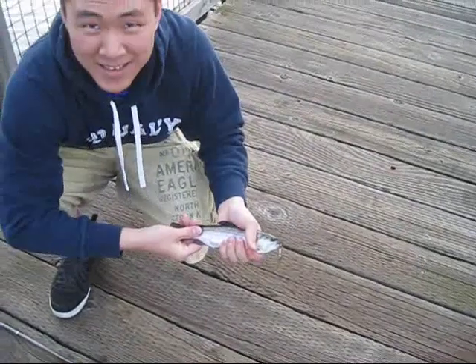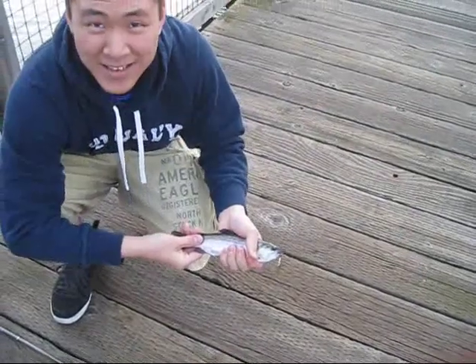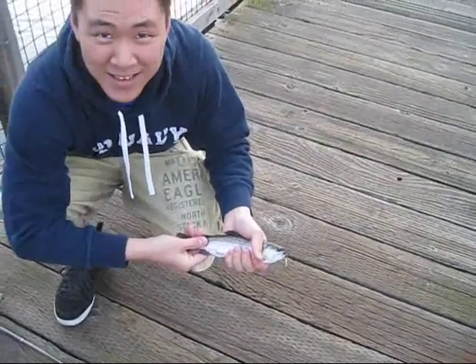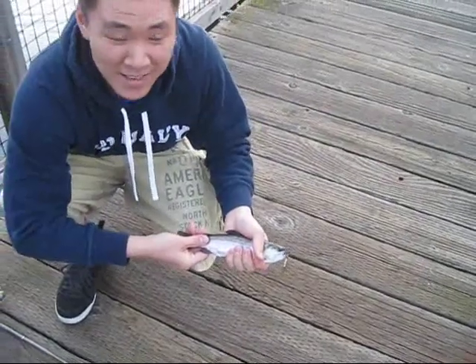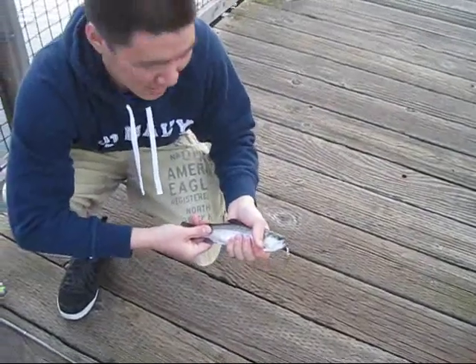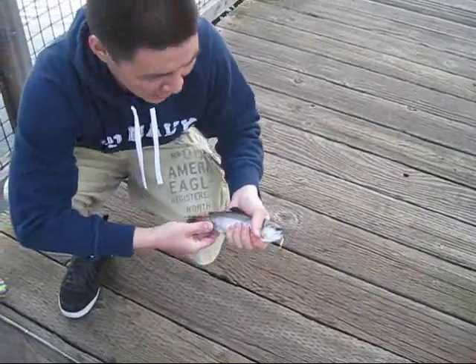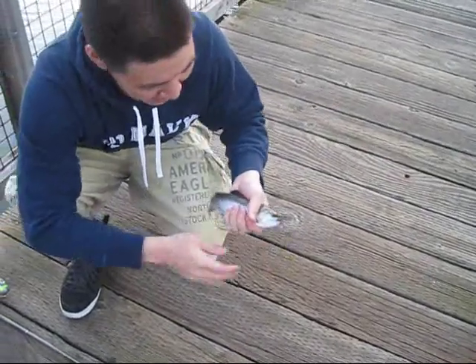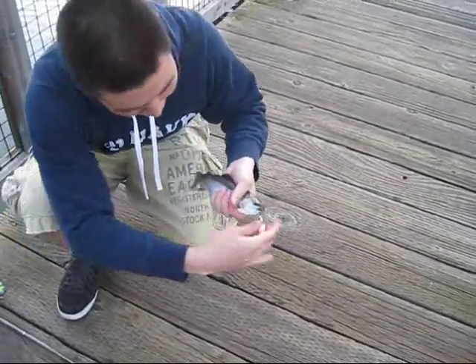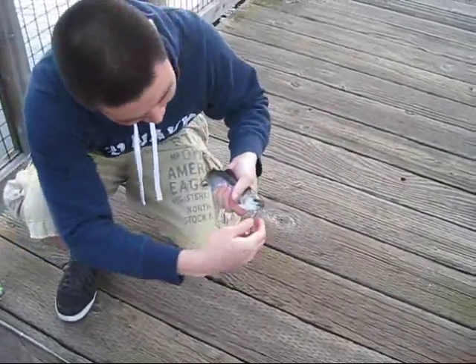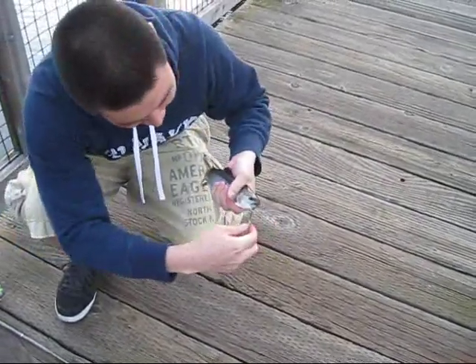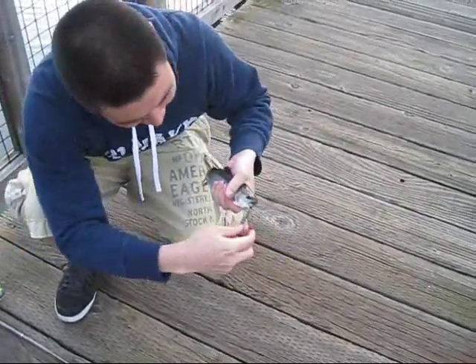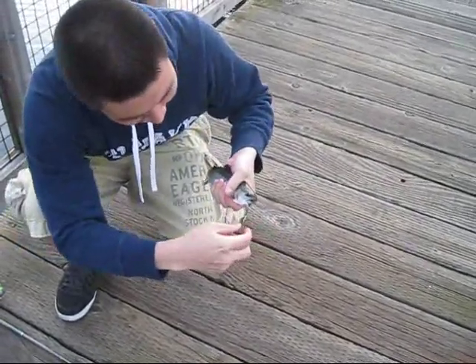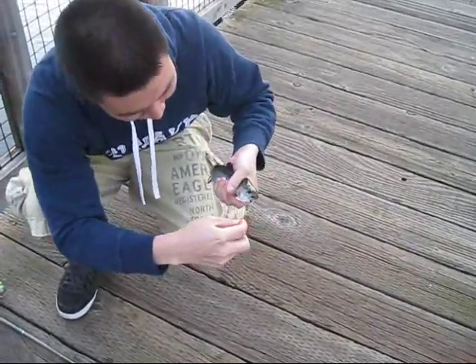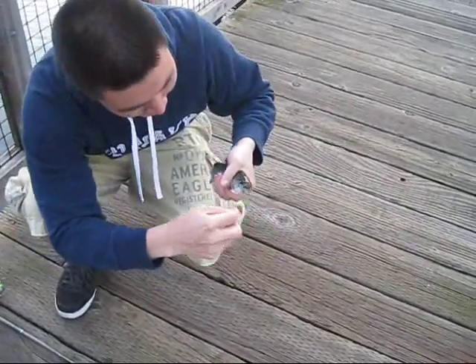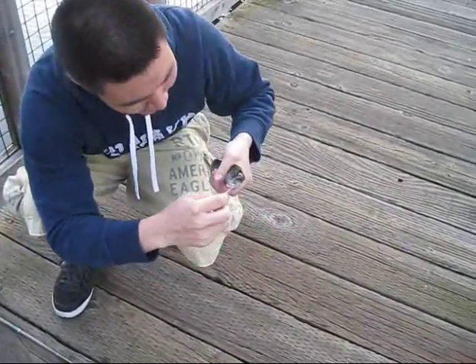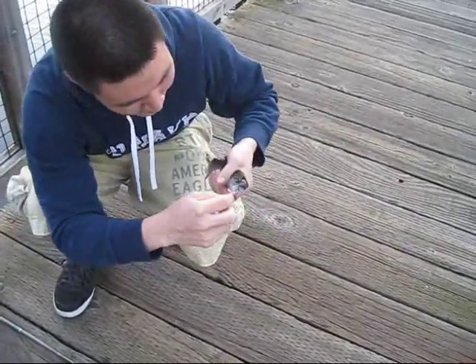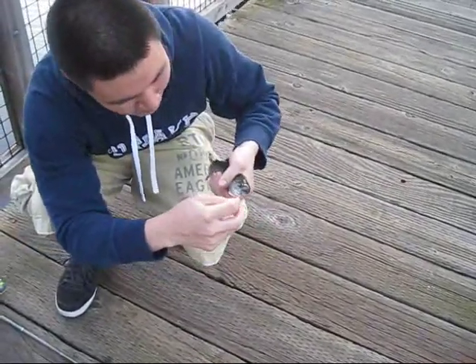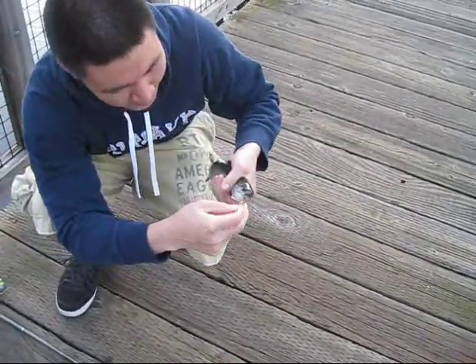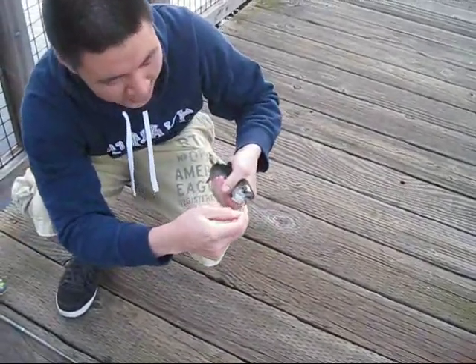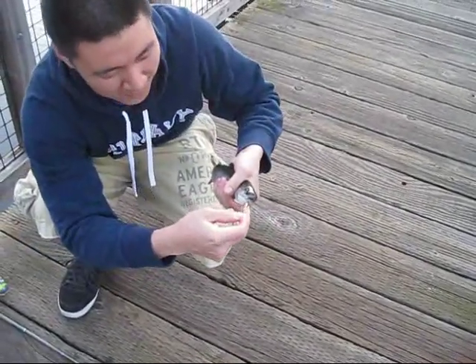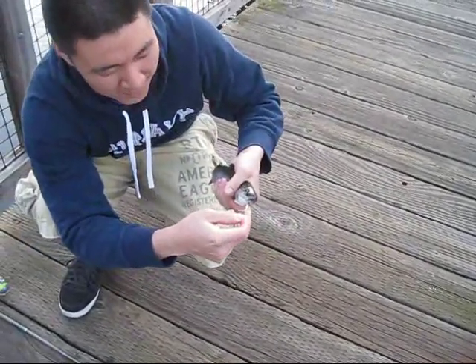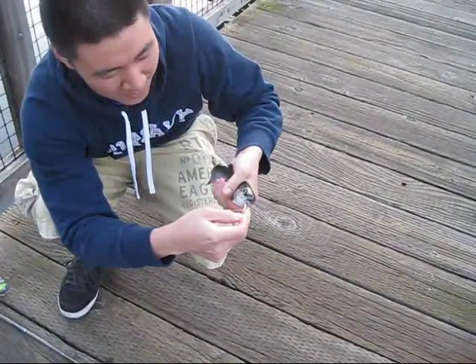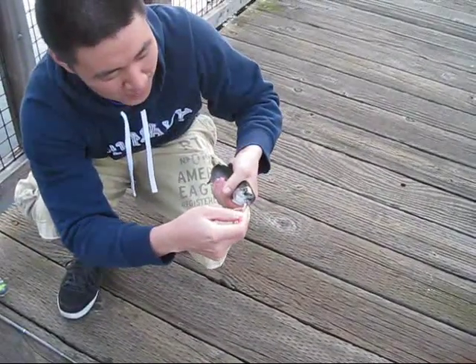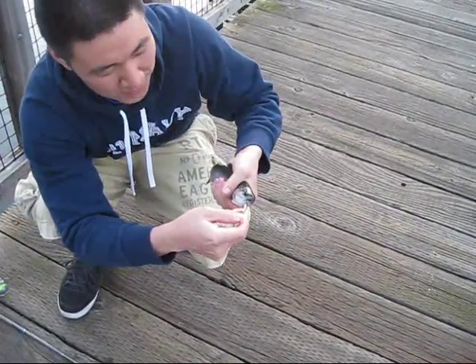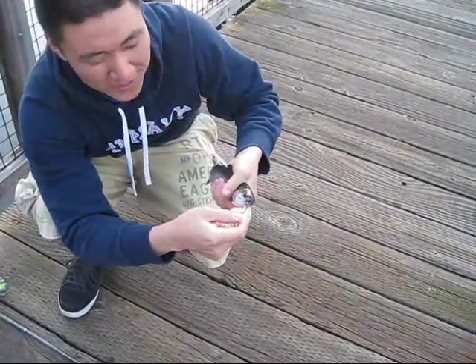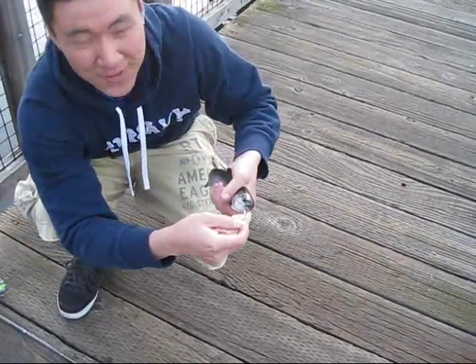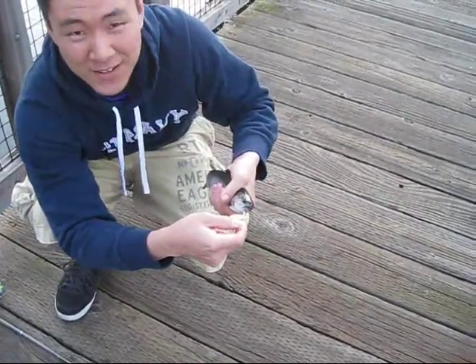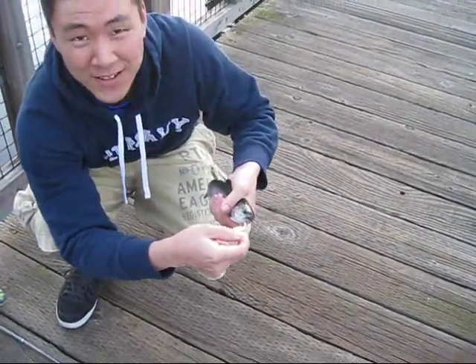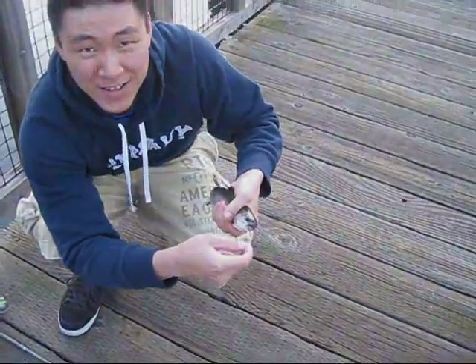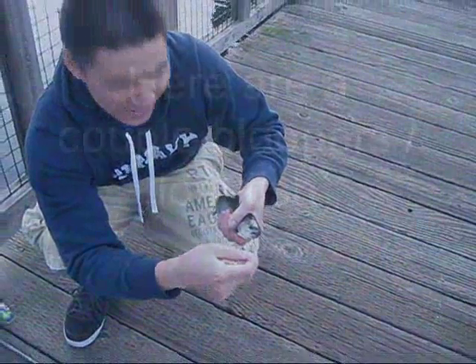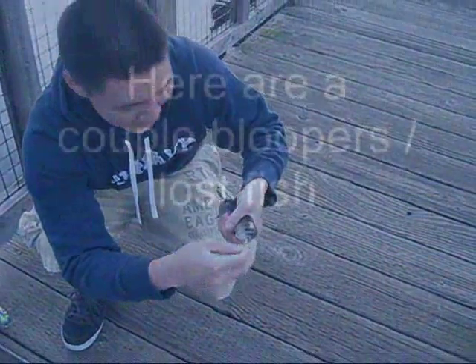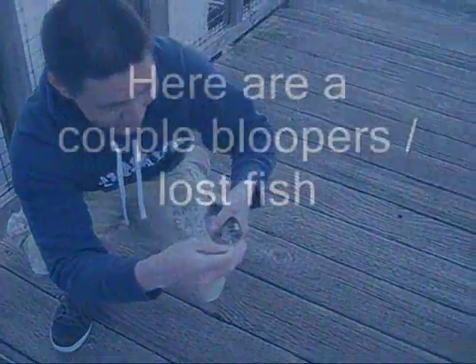What are you using for bait? We're using a little rainbow chocolate colored Rooster Tail. Nice. Alright.